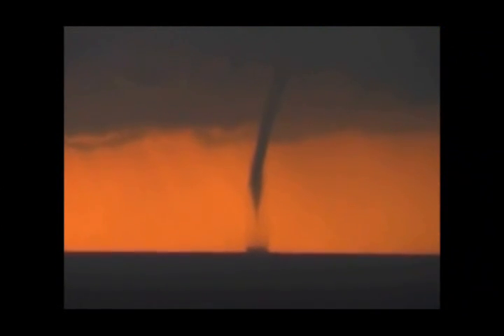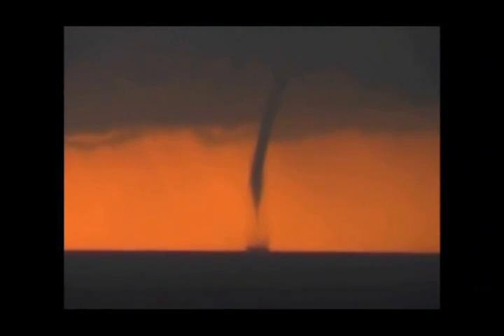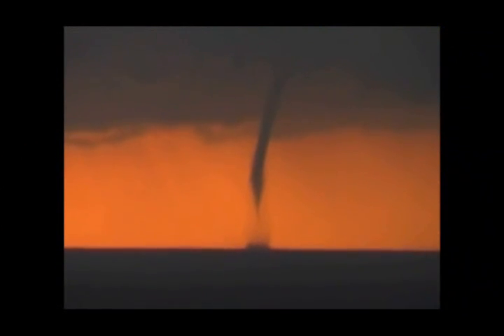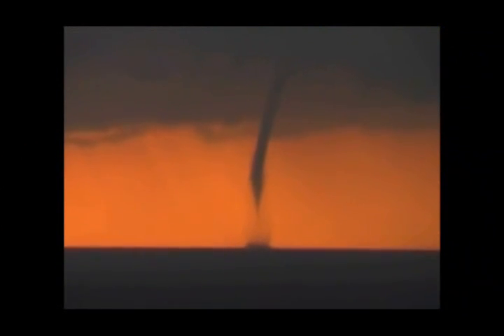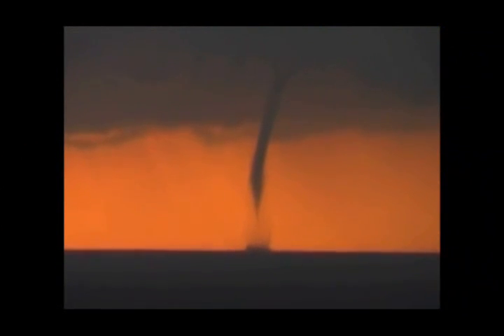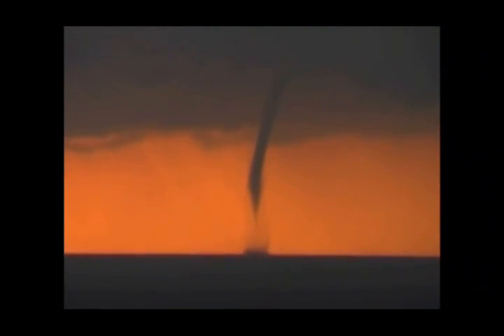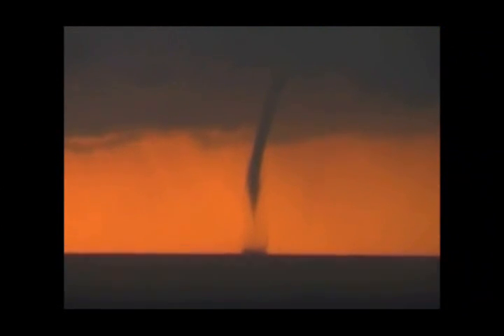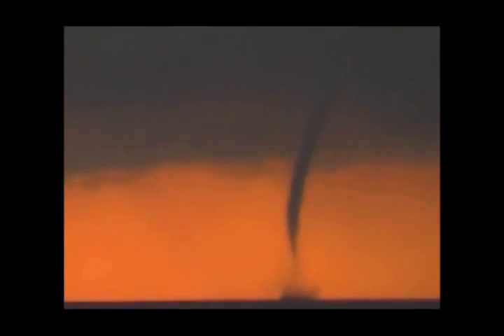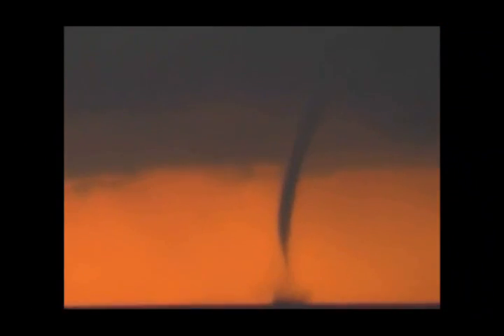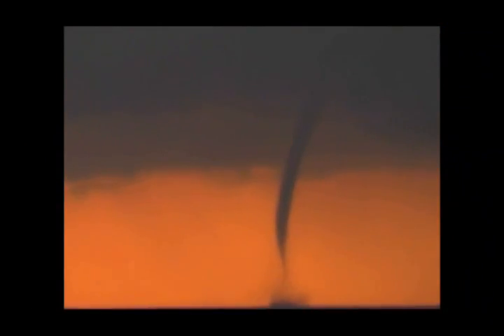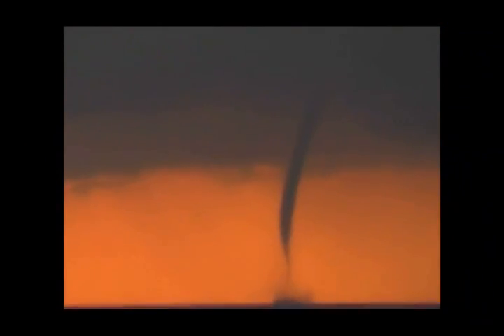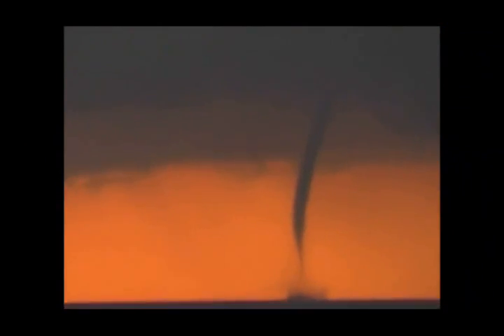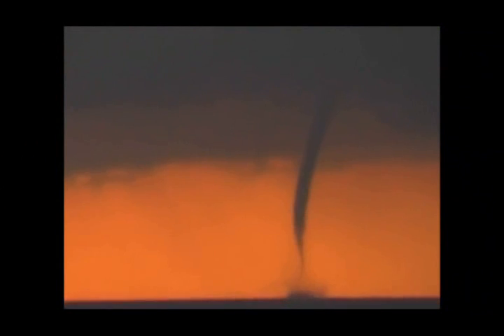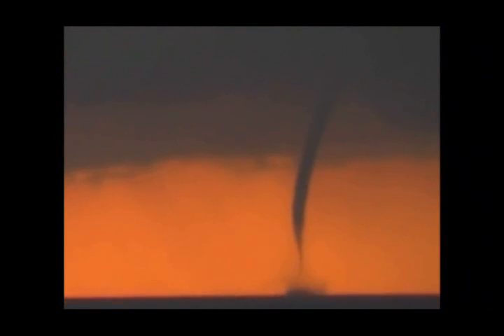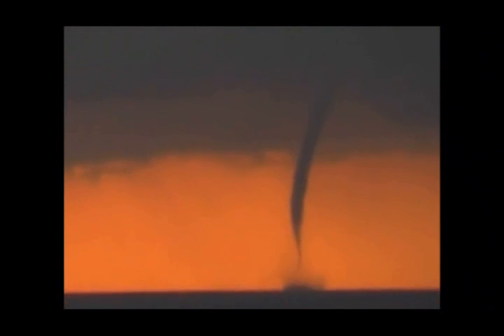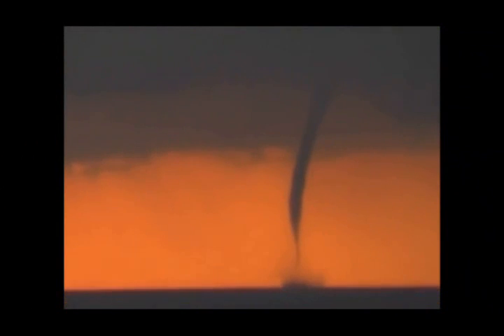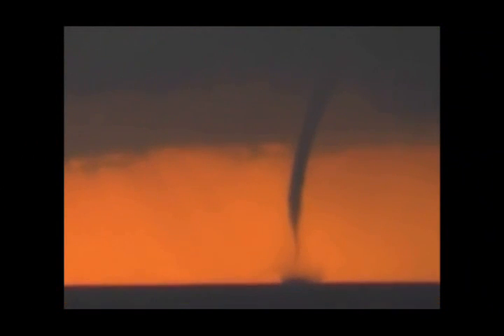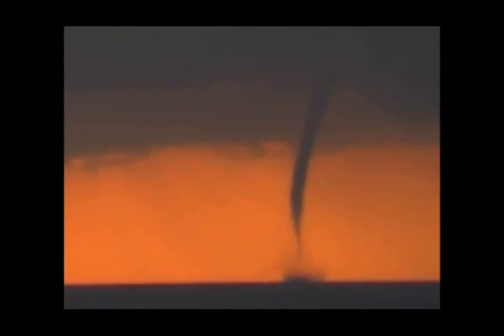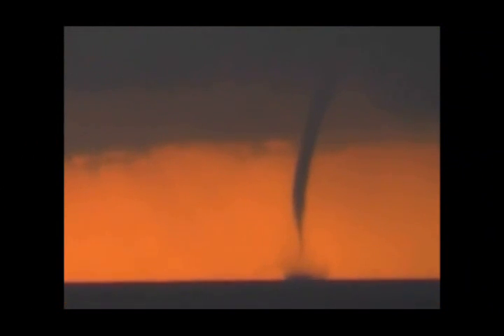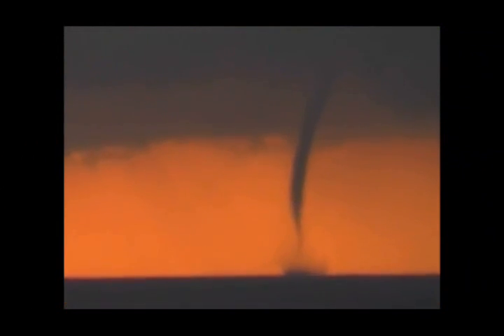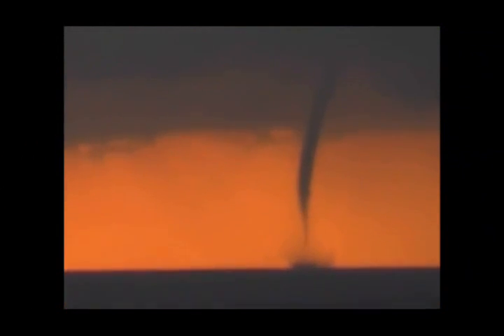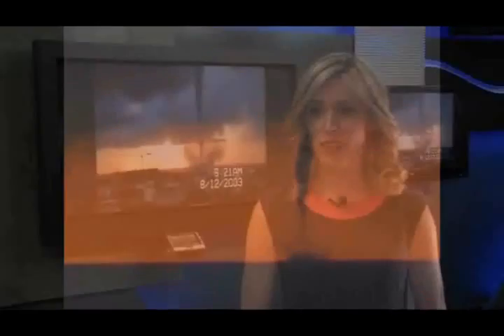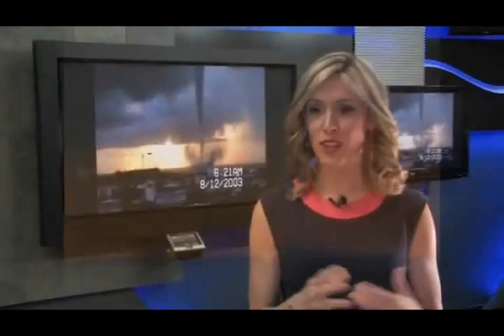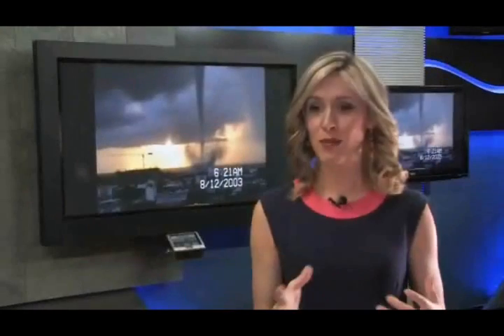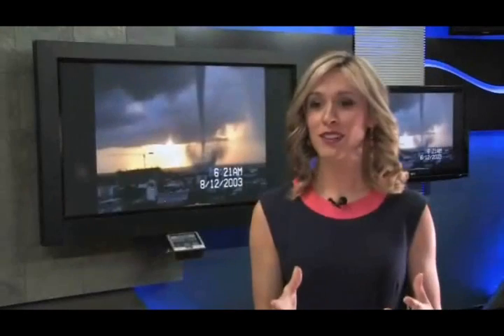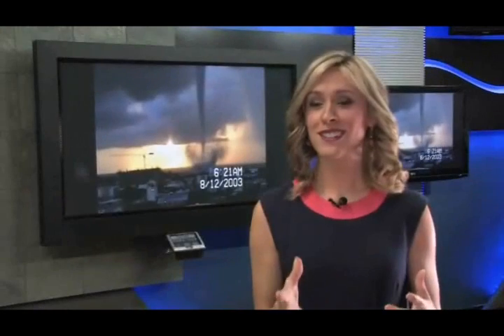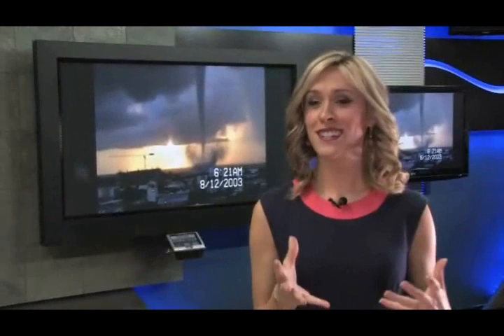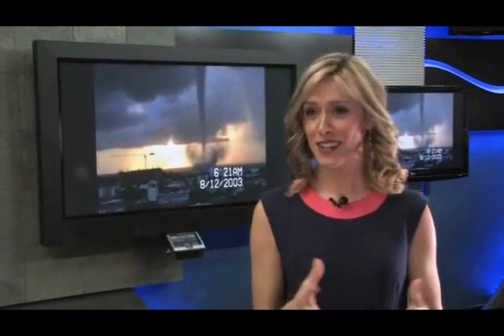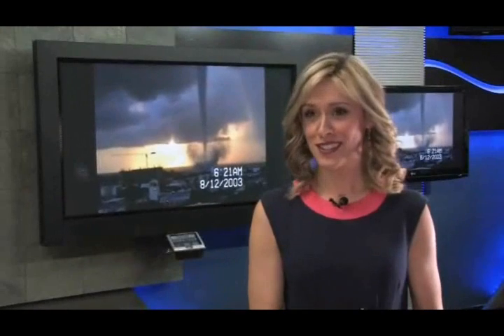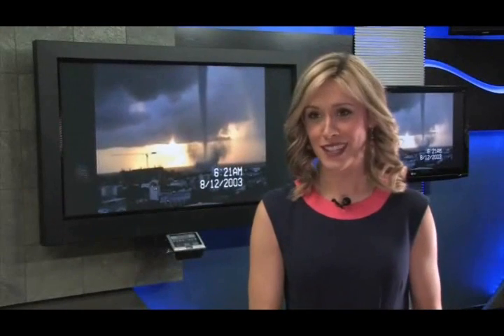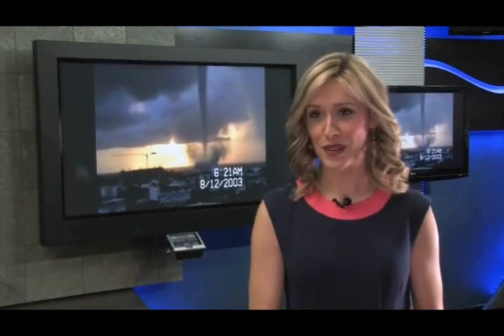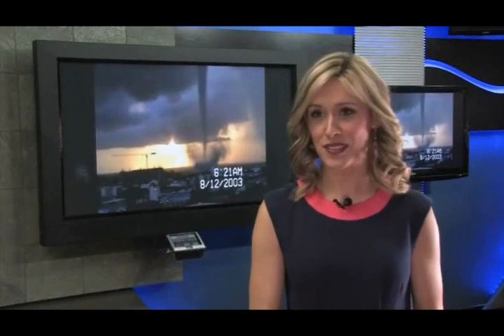A fair-weather waterspout forms during relatively calm weather with light winds, within cumulus congestus clouds.